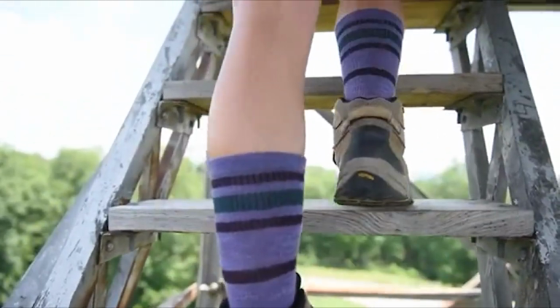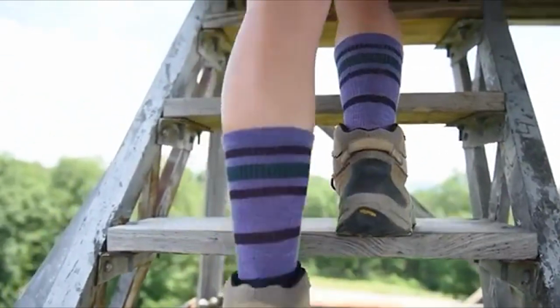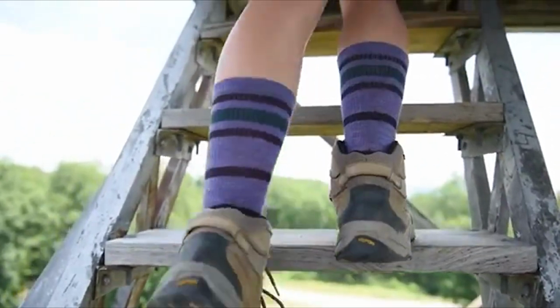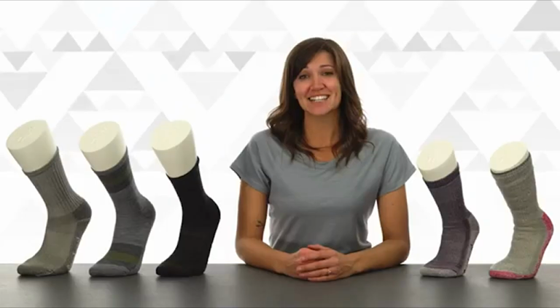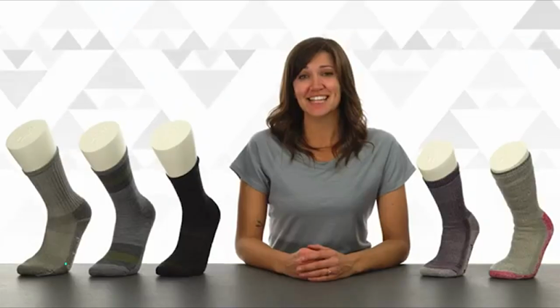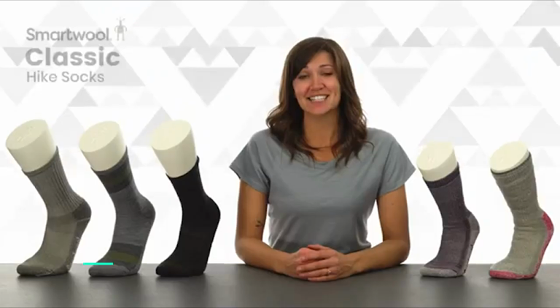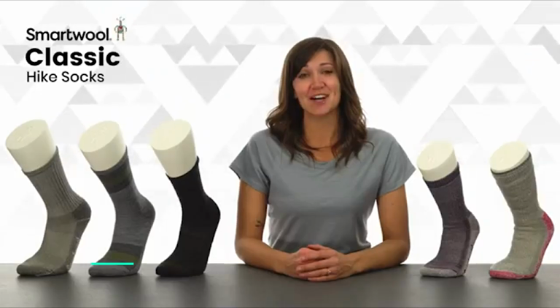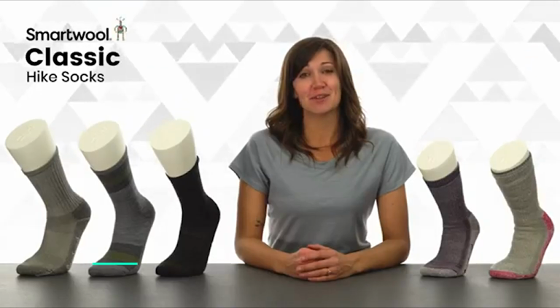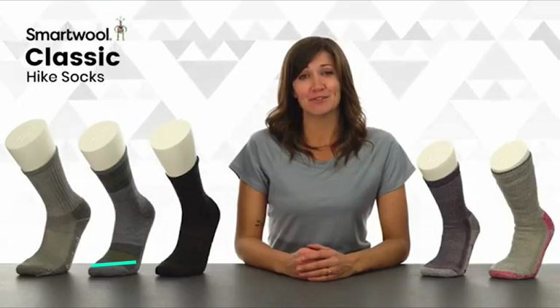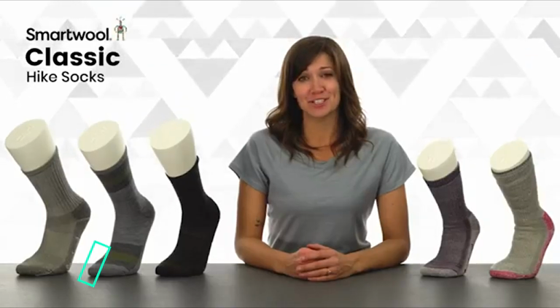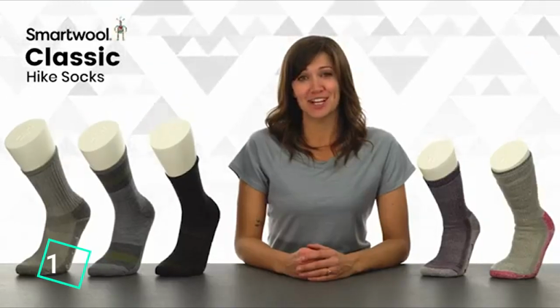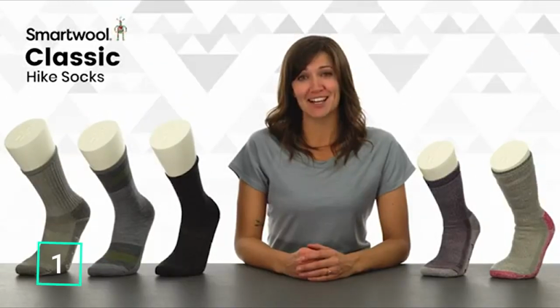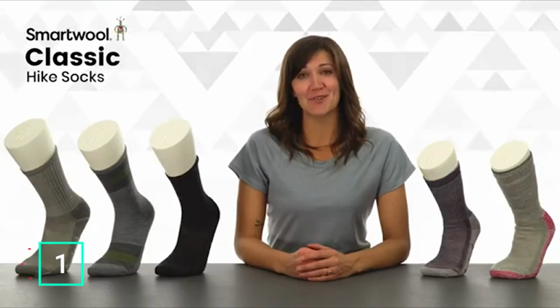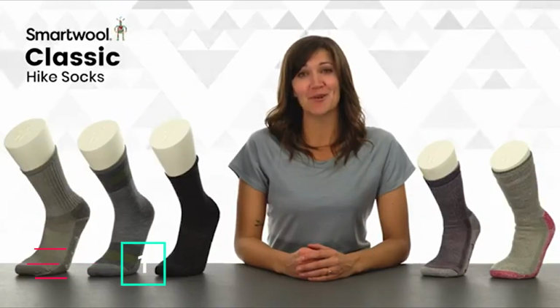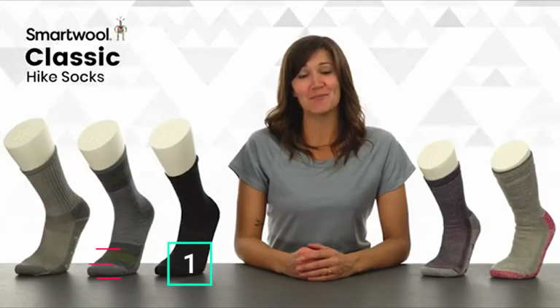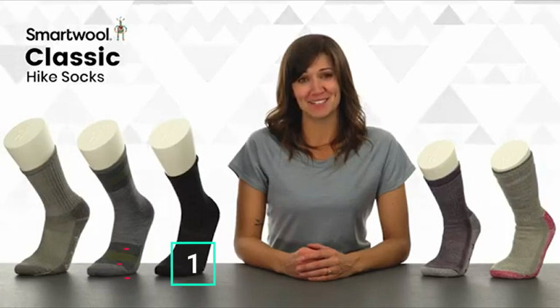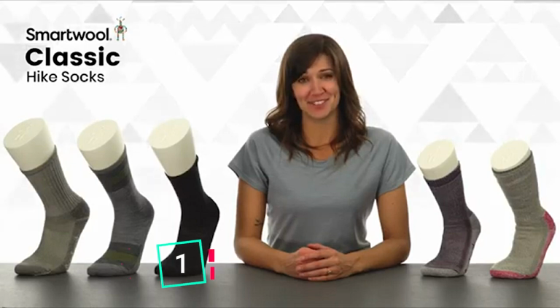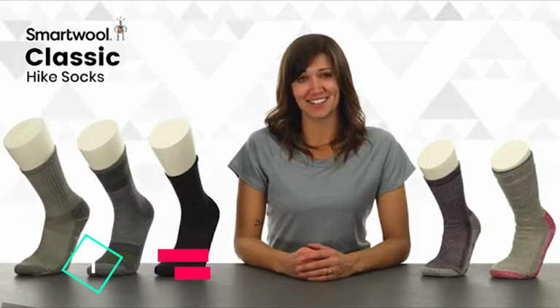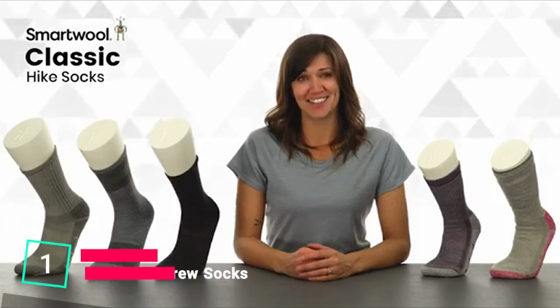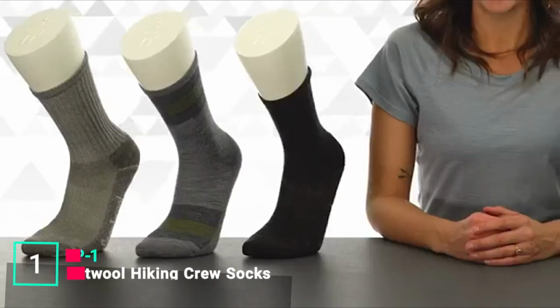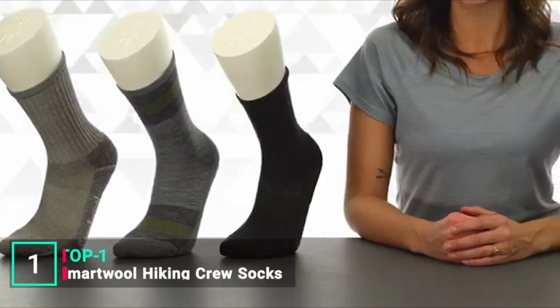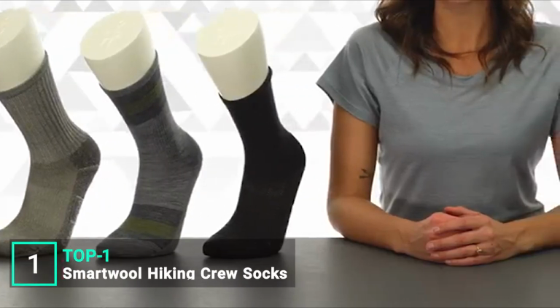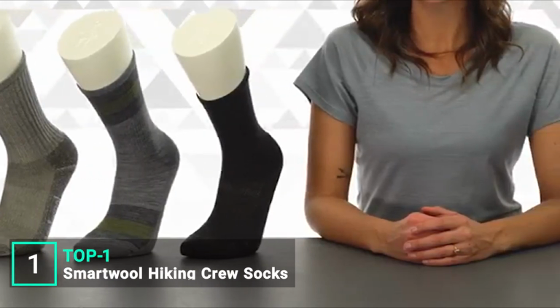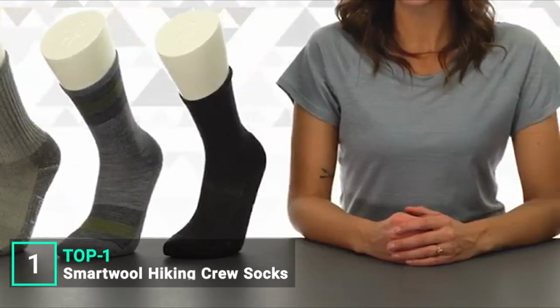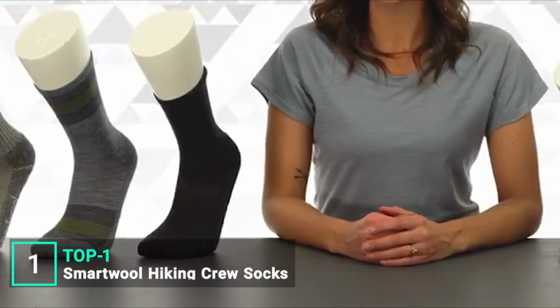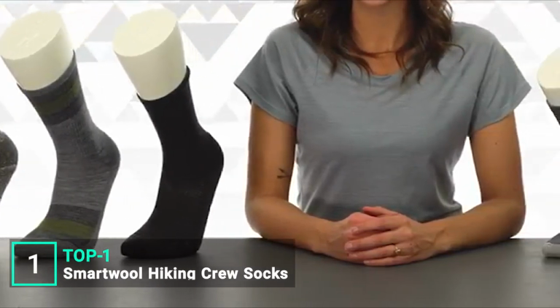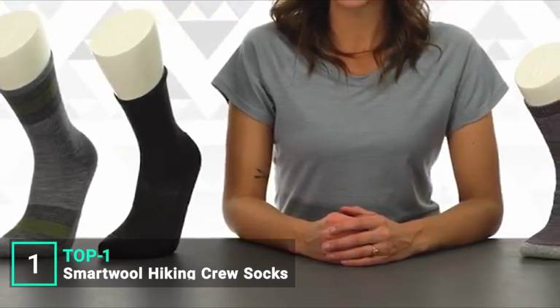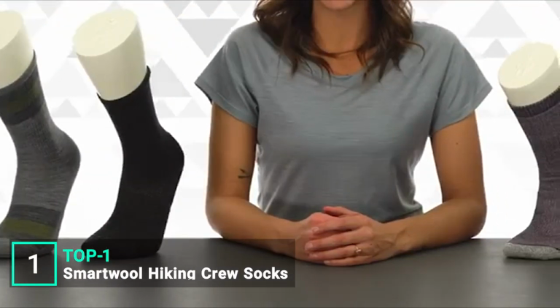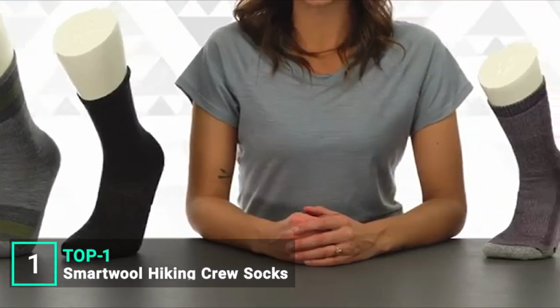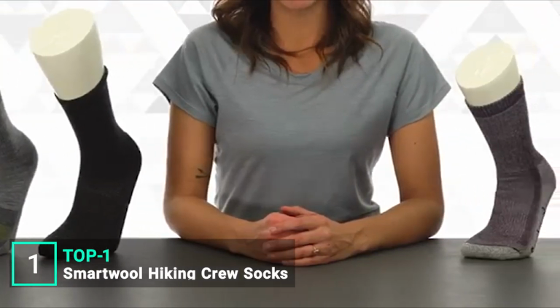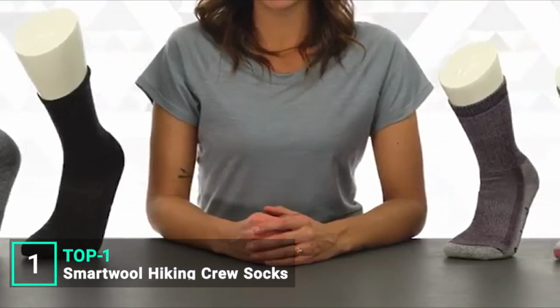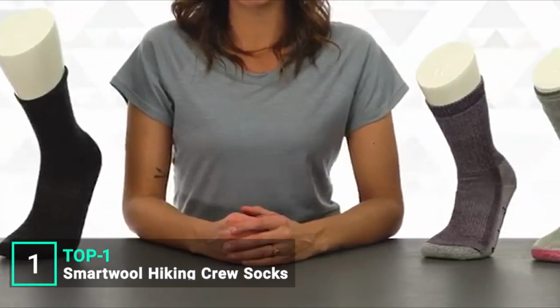To earn the title classic, you've got to be the first of your kind or the best of your kind. Our classic hike socks have earned their title in every way.